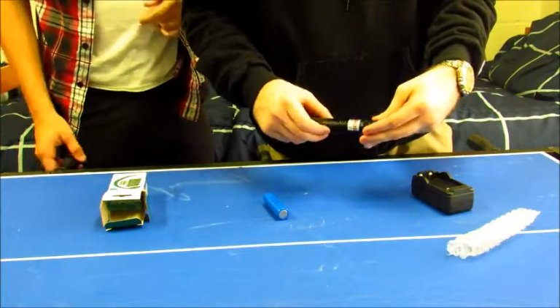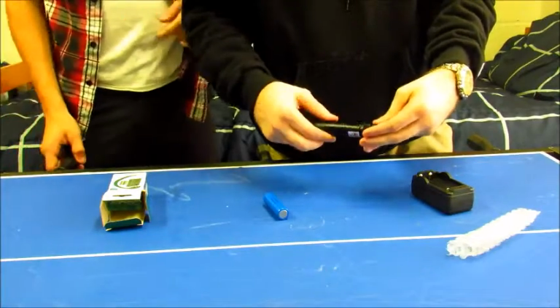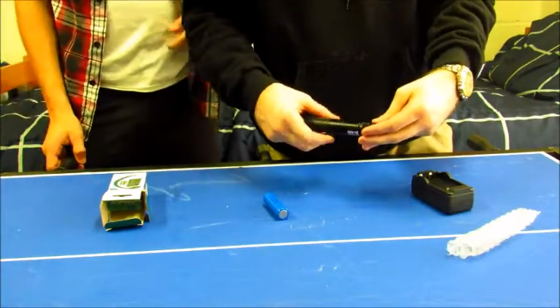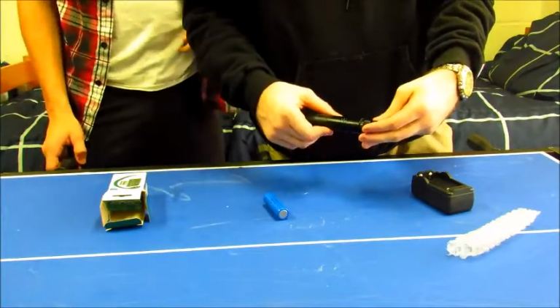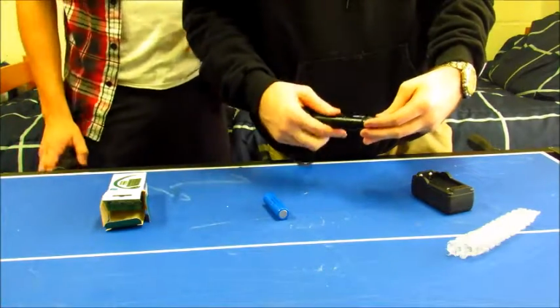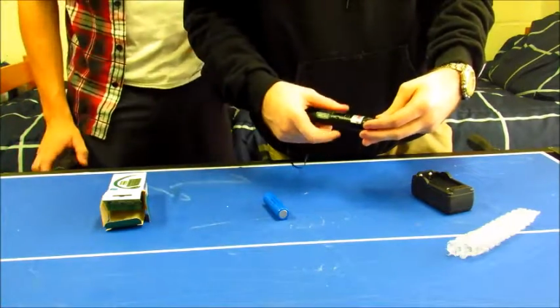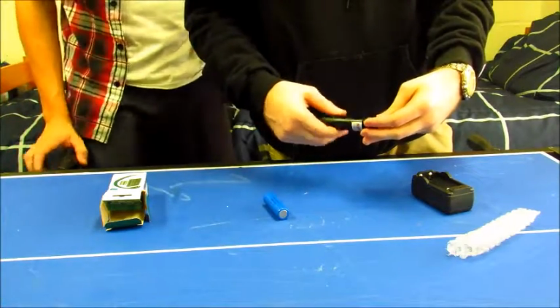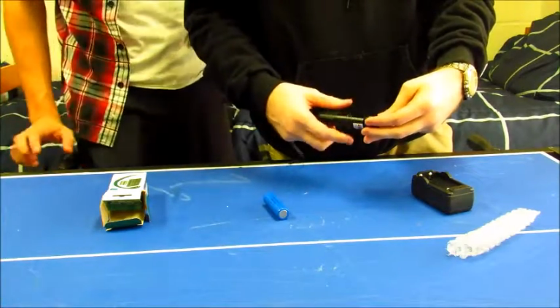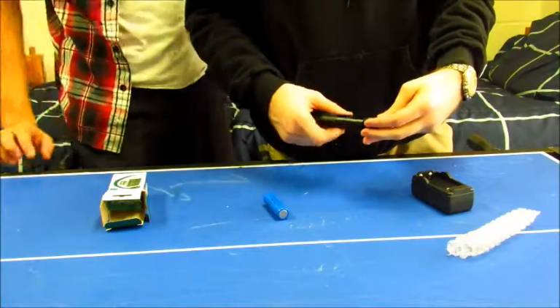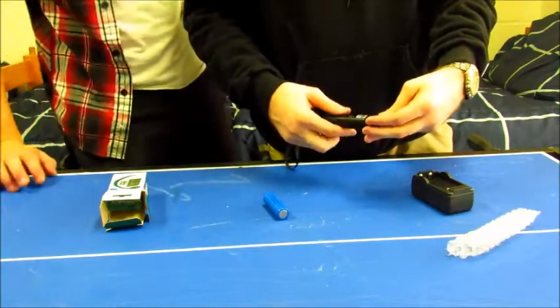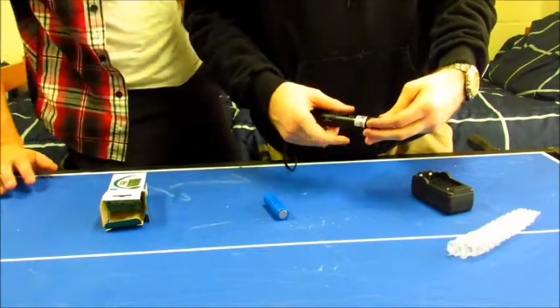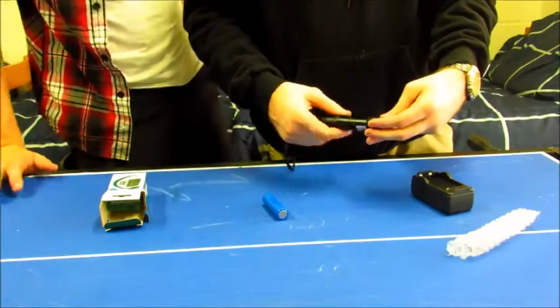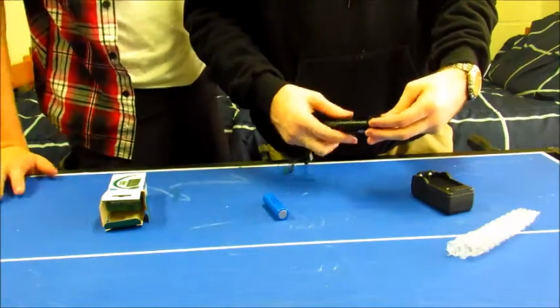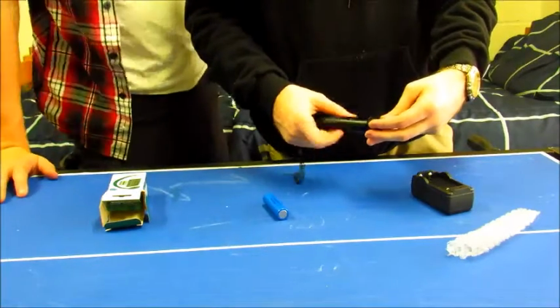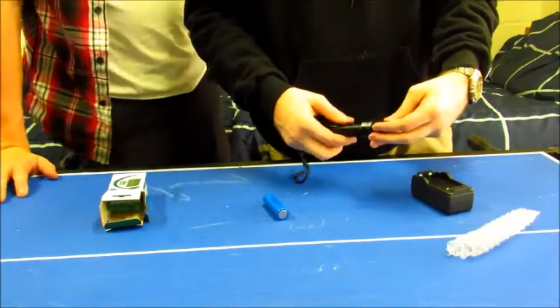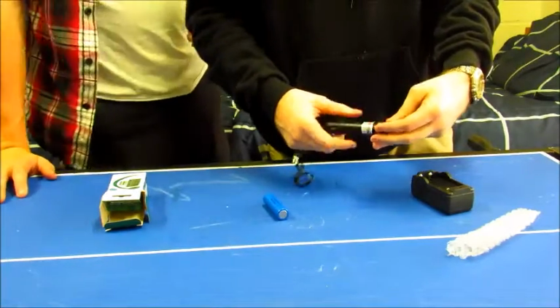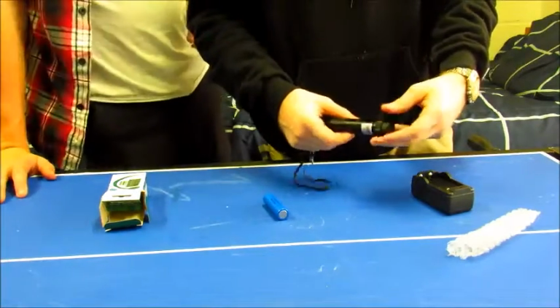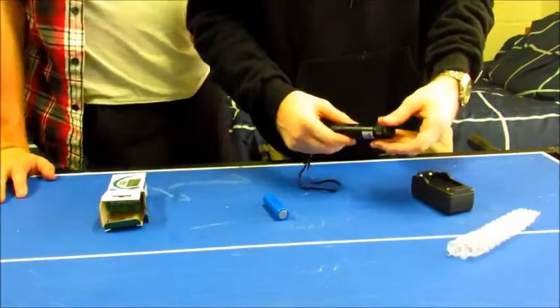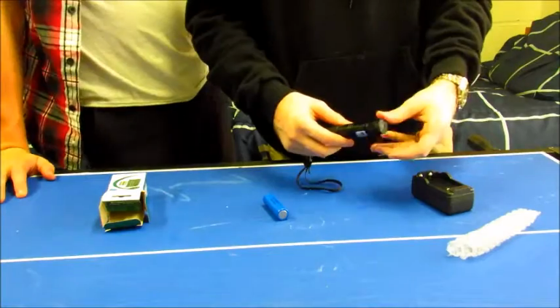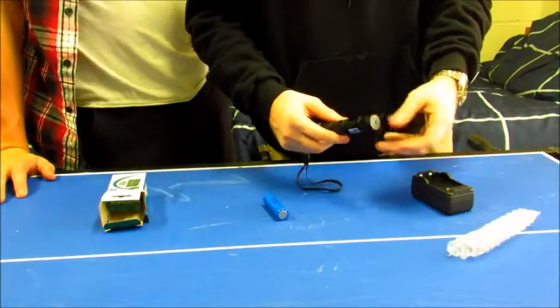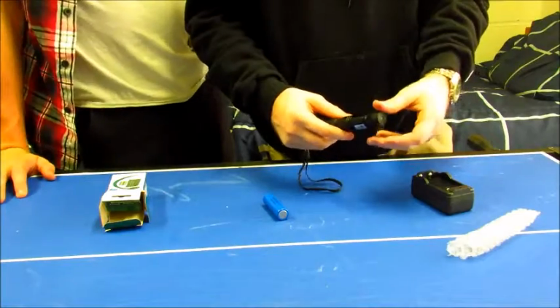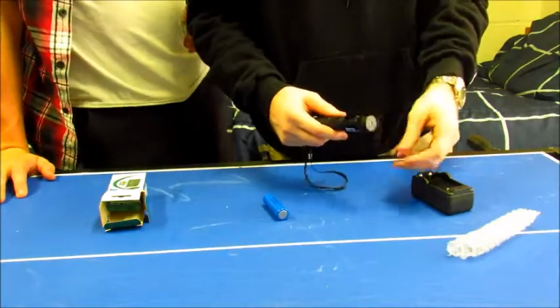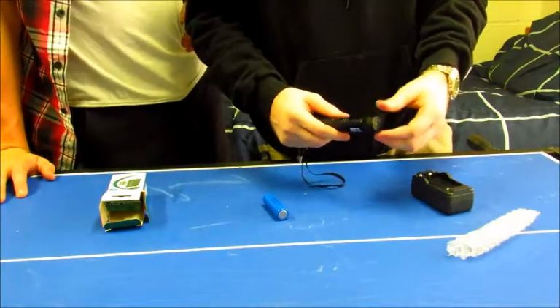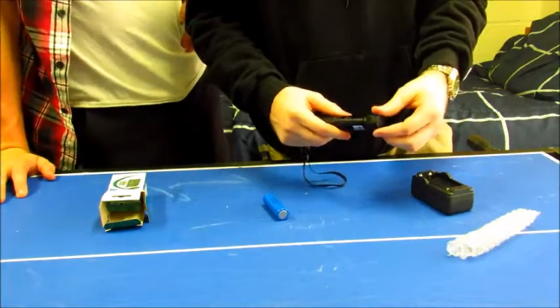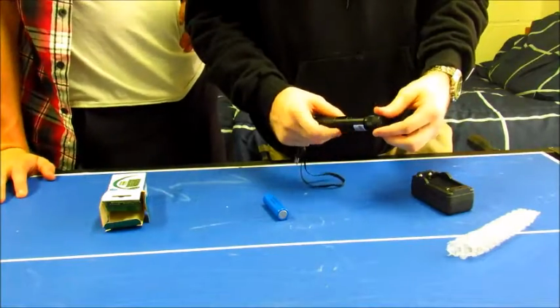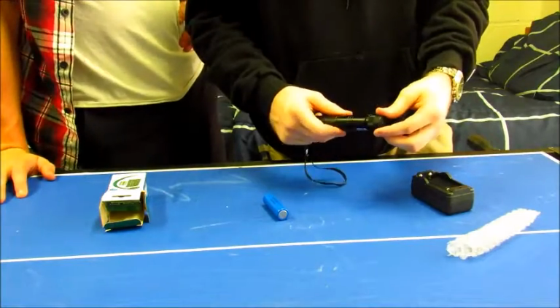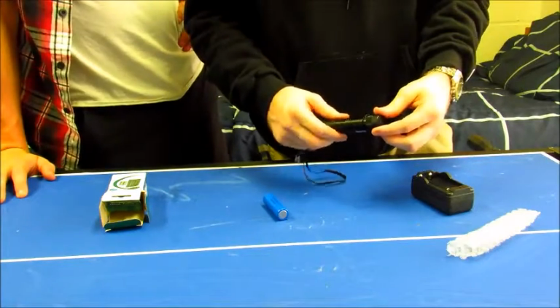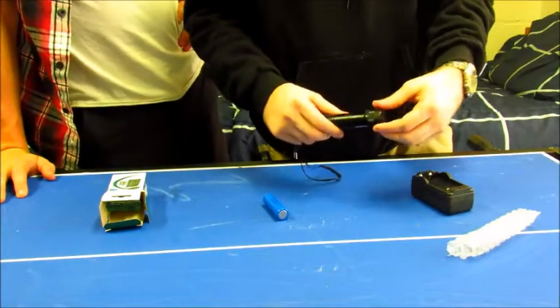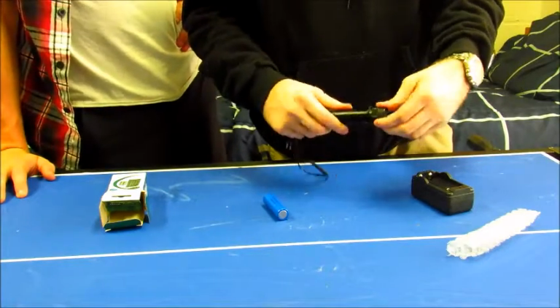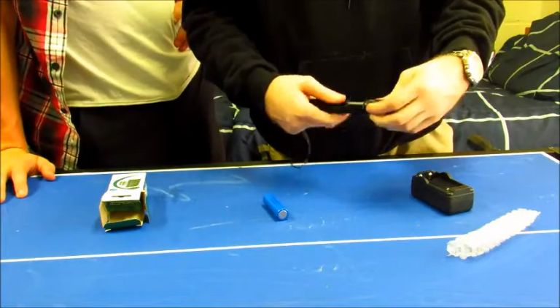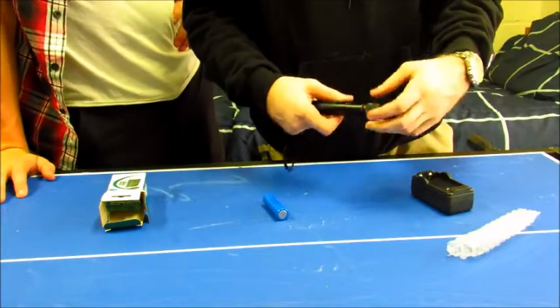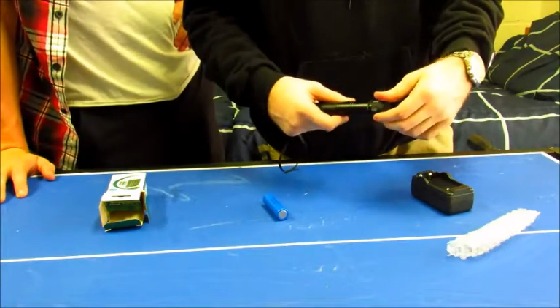So it has burning capabilities. If you can find a match with a dark enough match head, it might just light it.